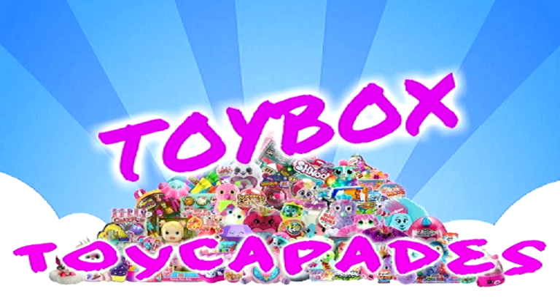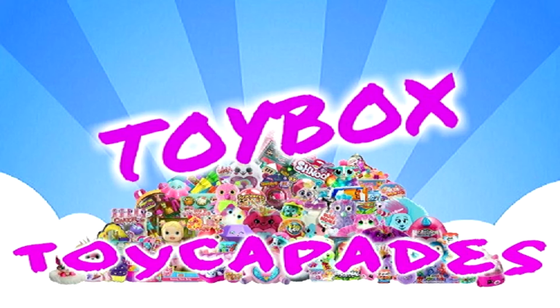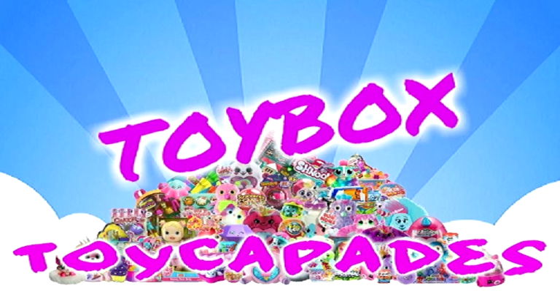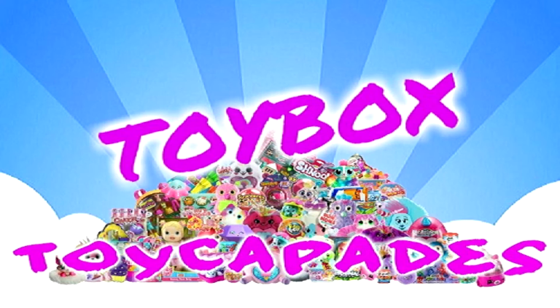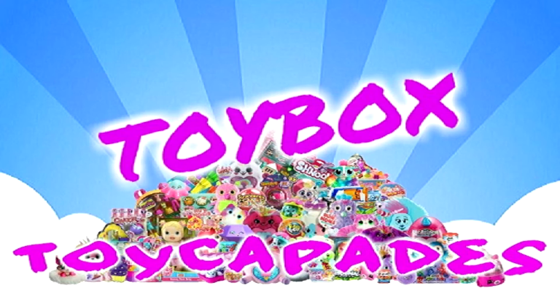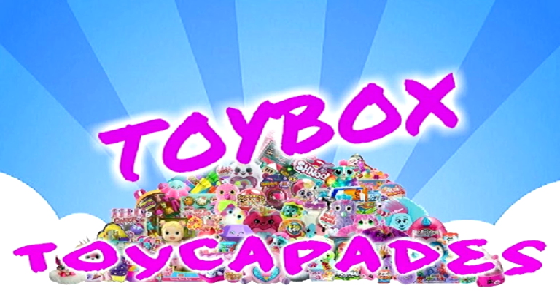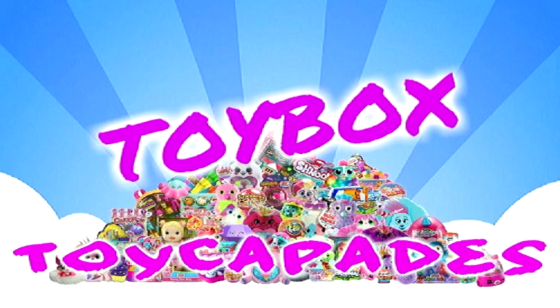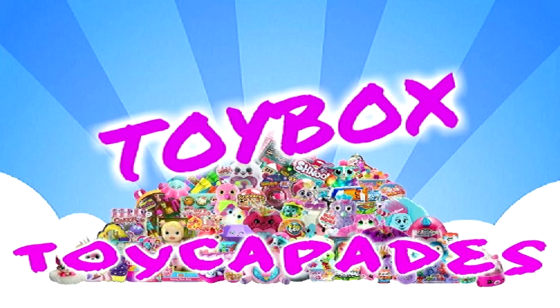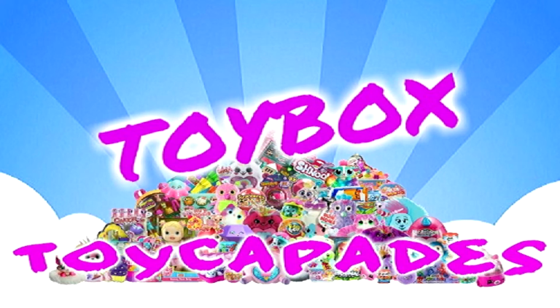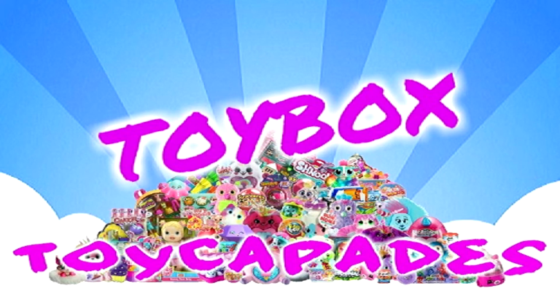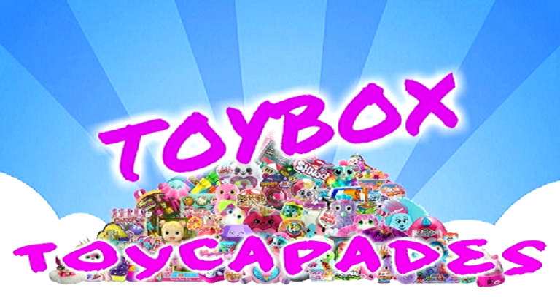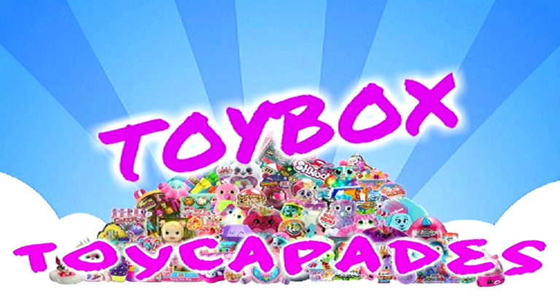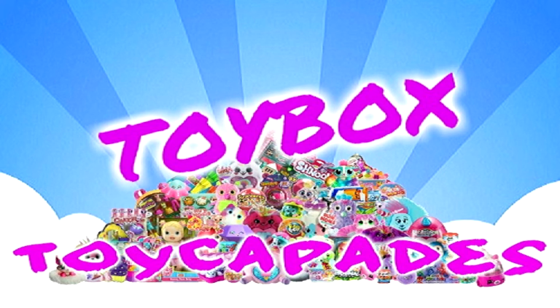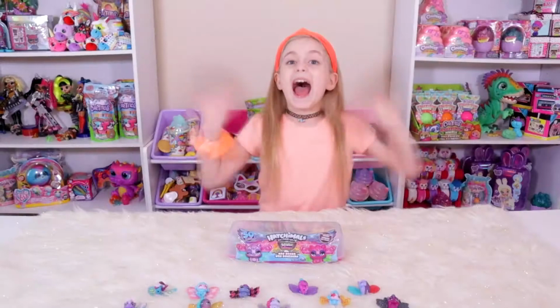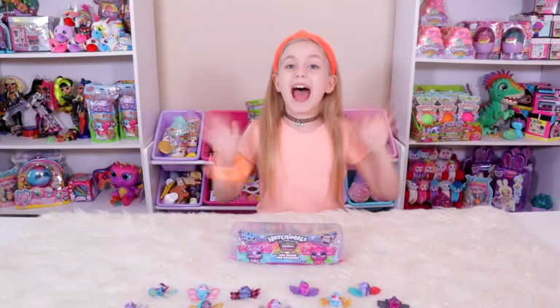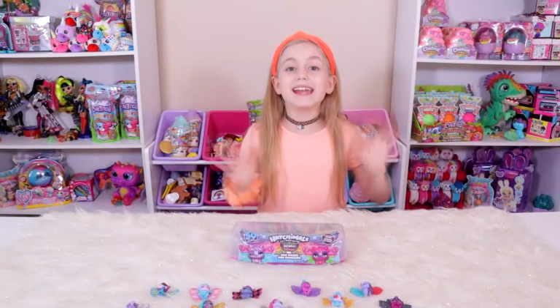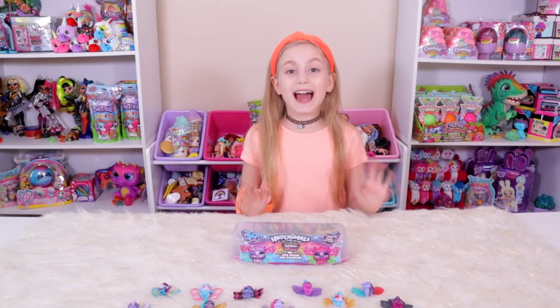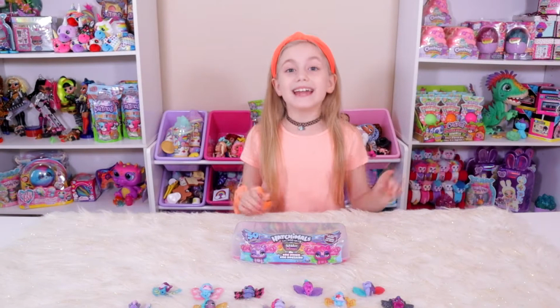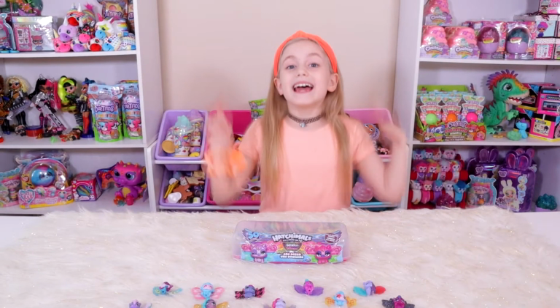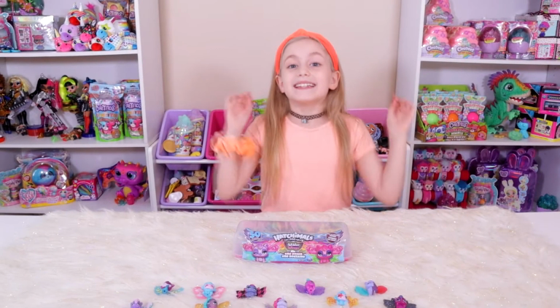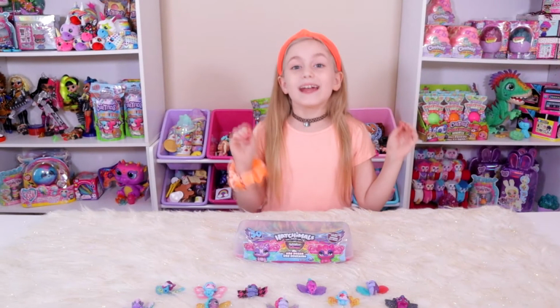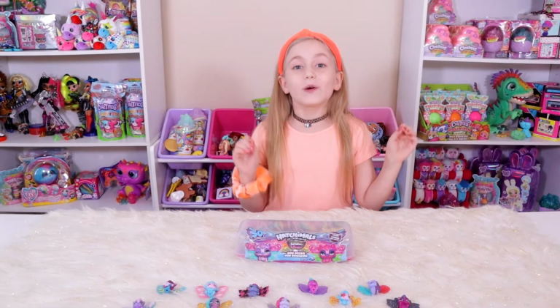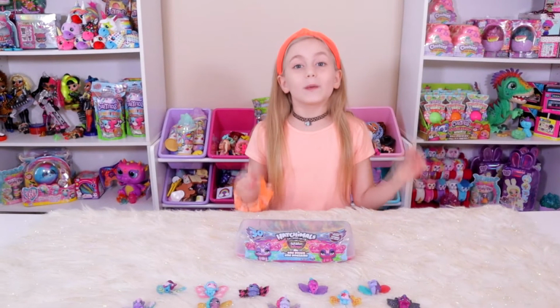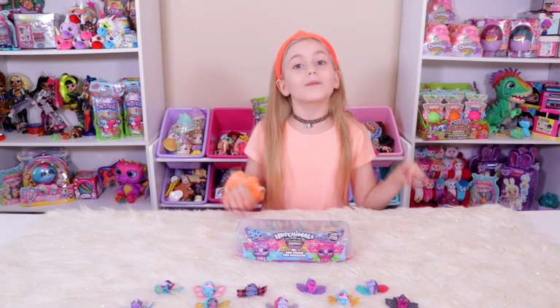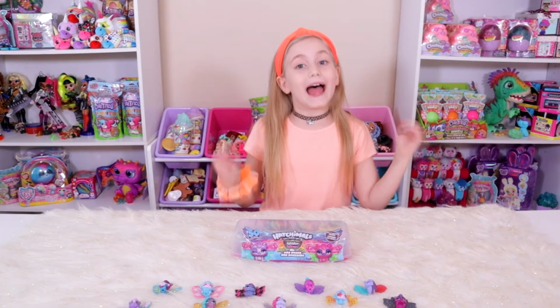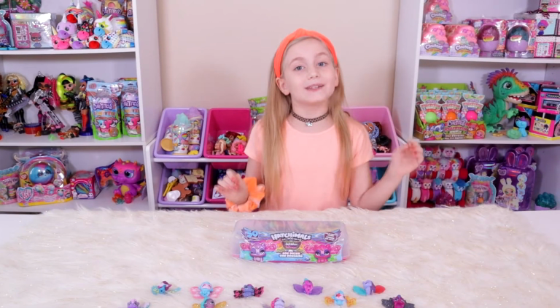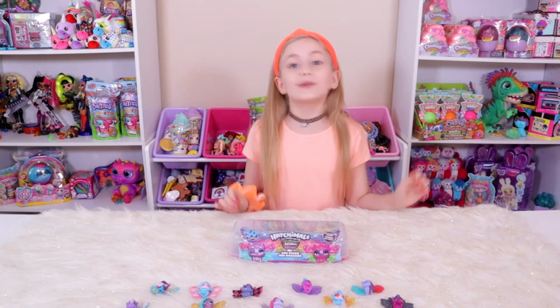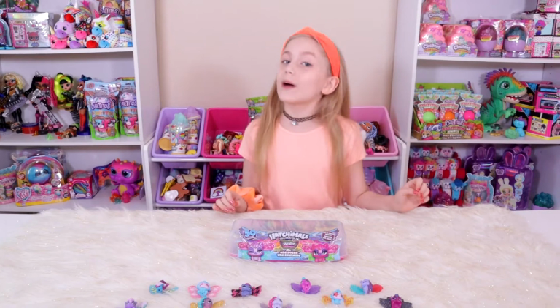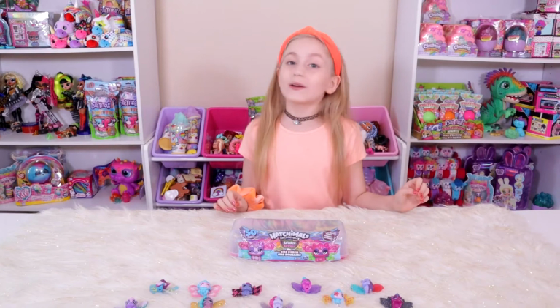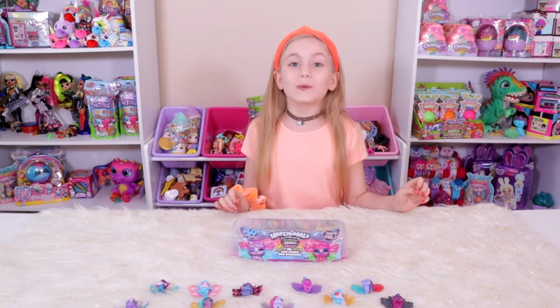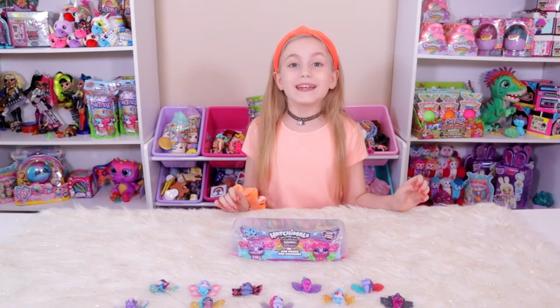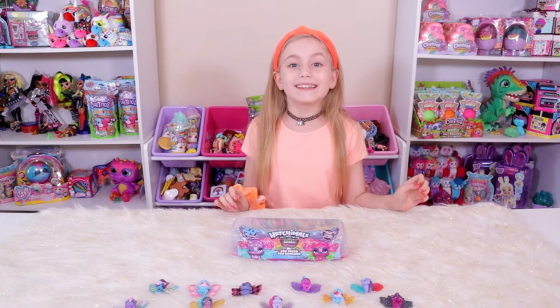Toy Cafe, Toy Box! Hi guys! Today we're opening up the Hatchimal Wilder Wings!